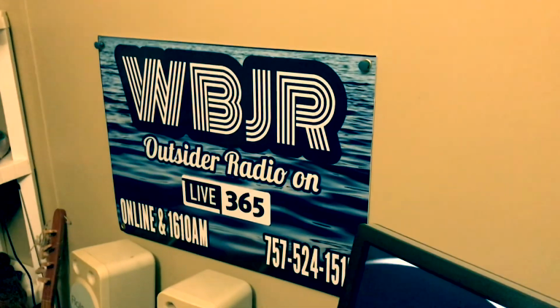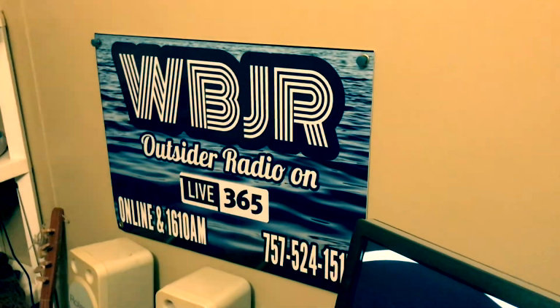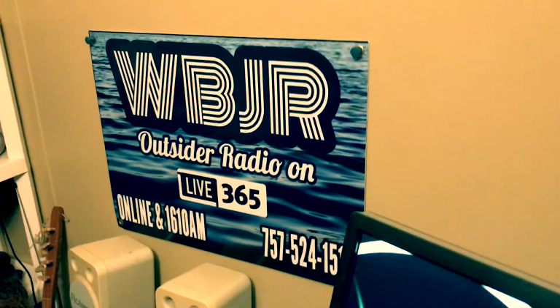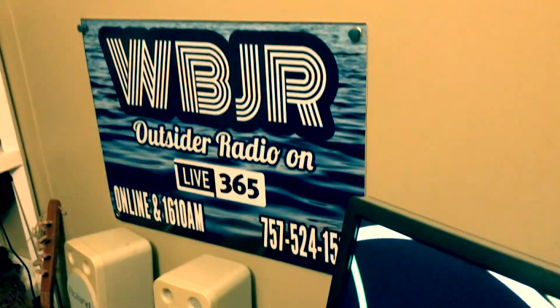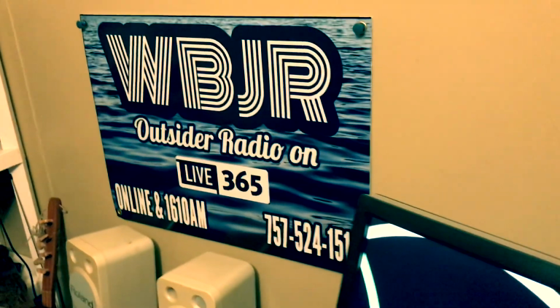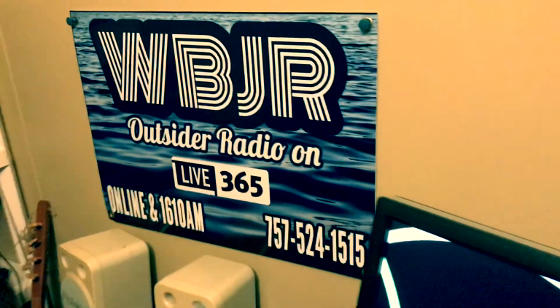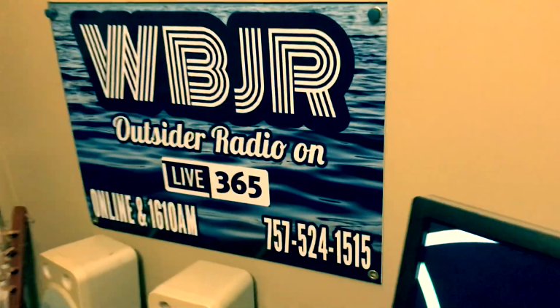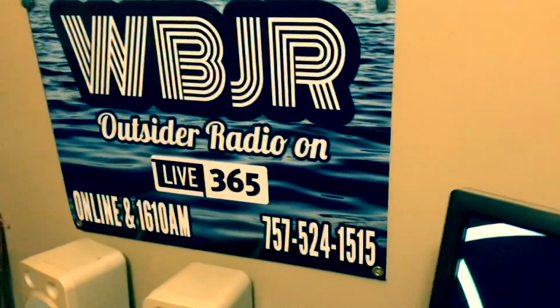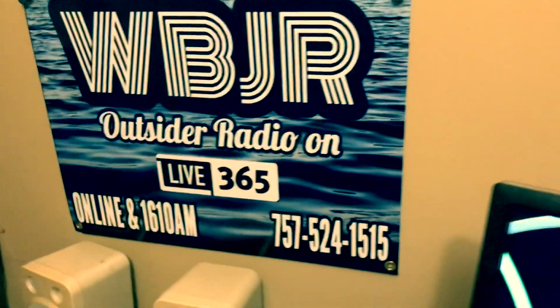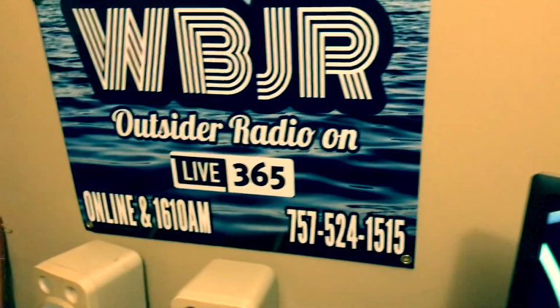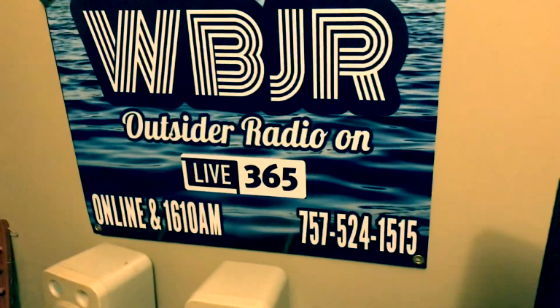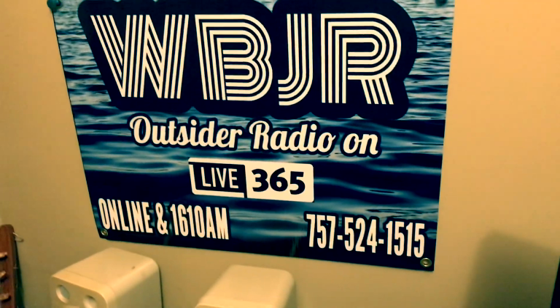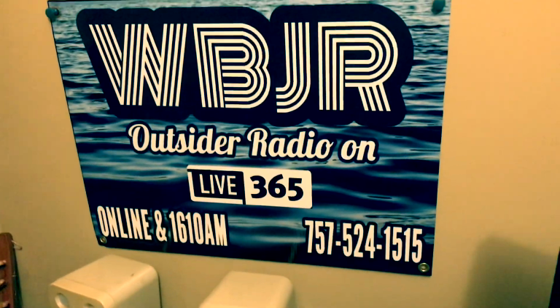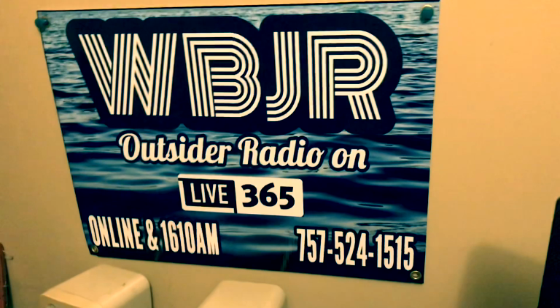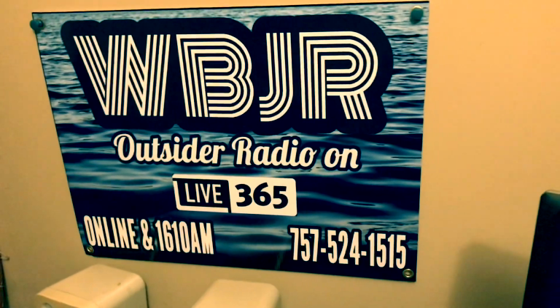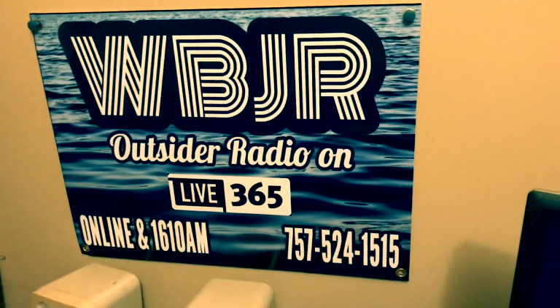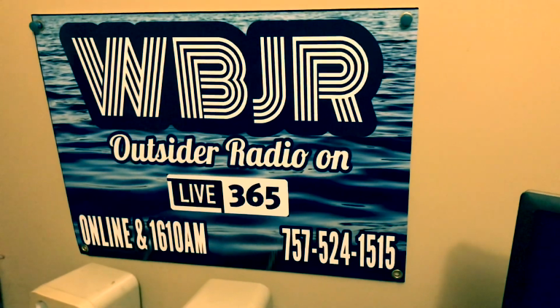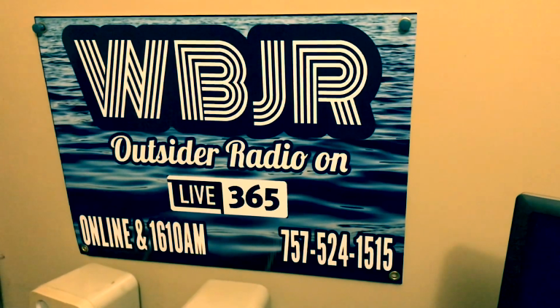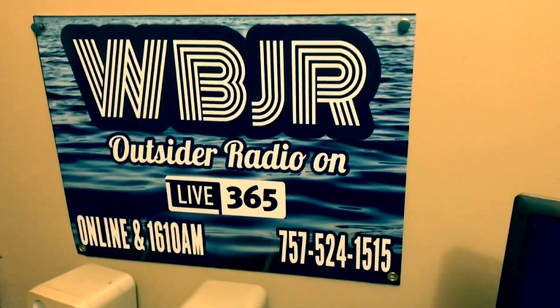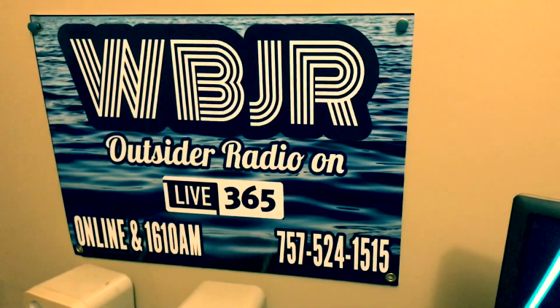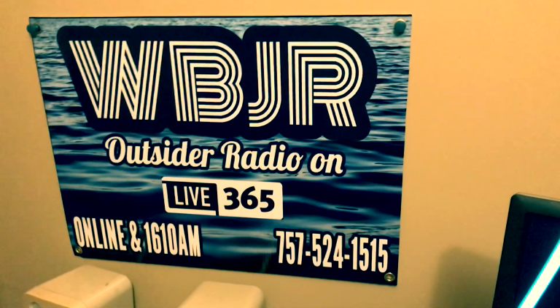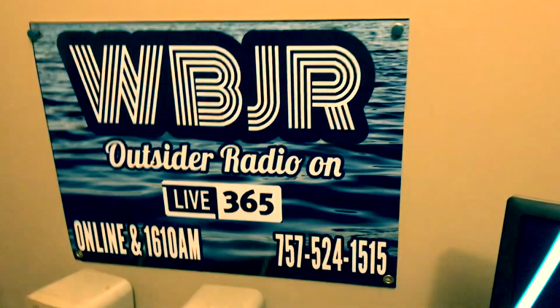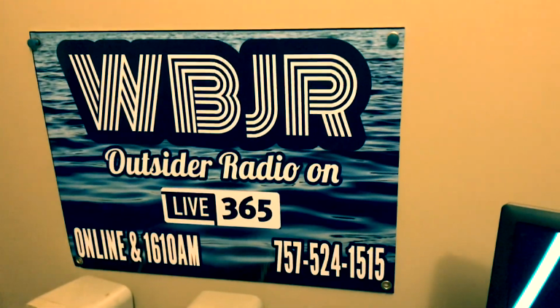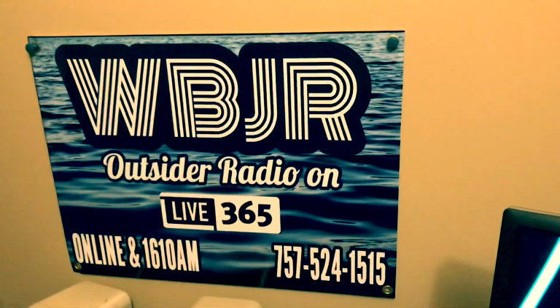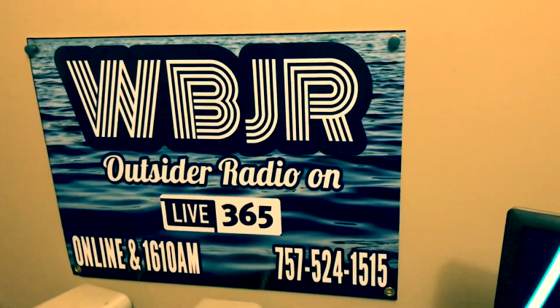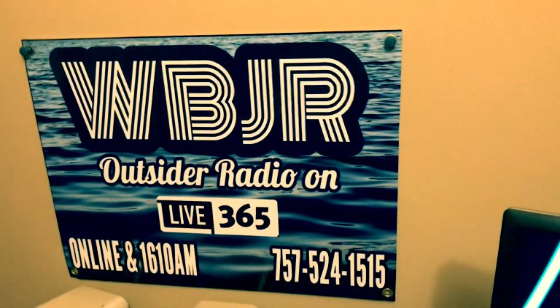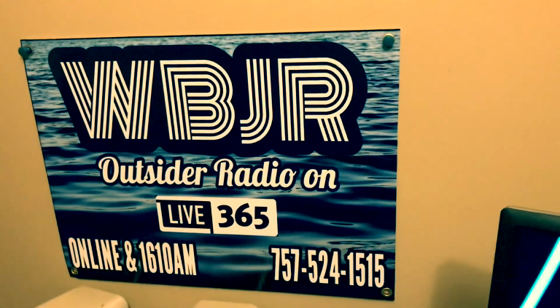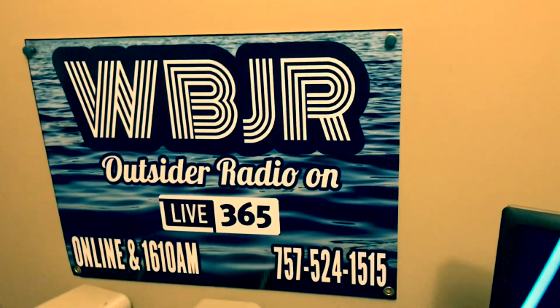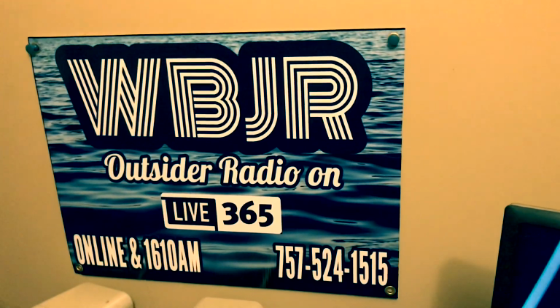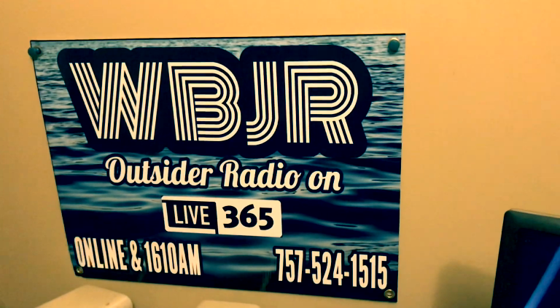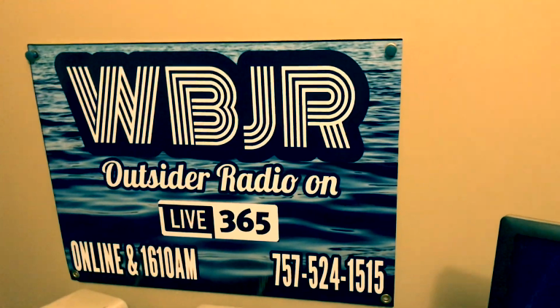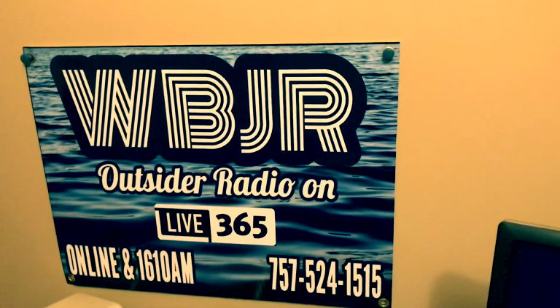WBJR, outside radio. Live 365, 1610 AM, Part 15. There's my phone number down there.